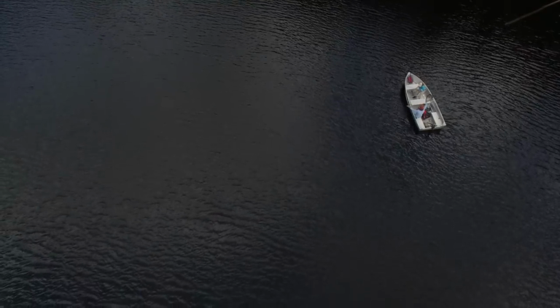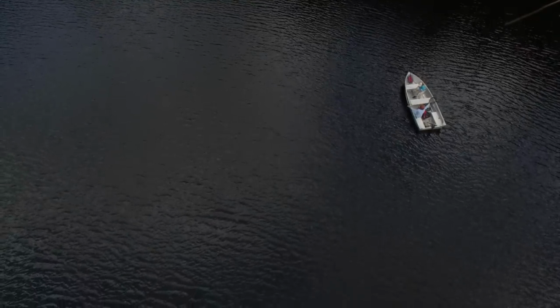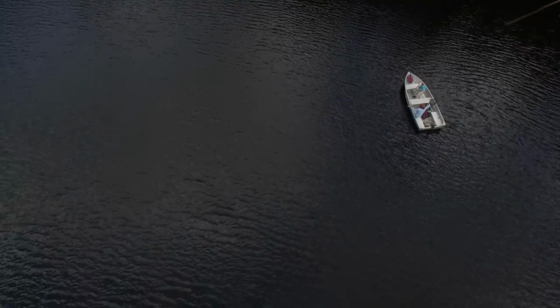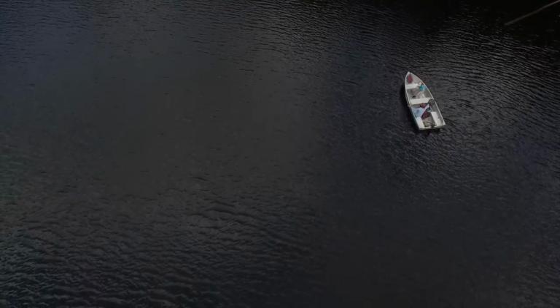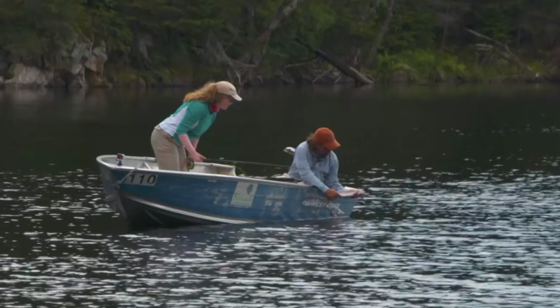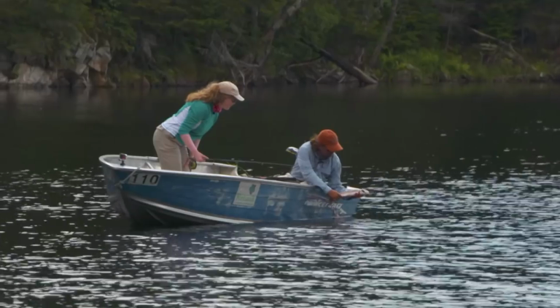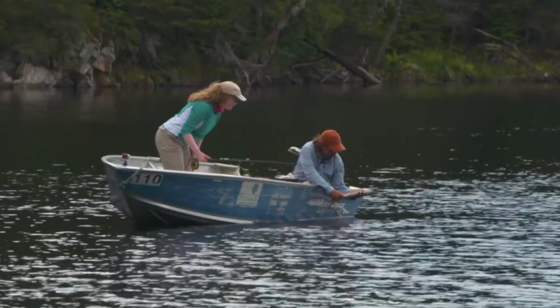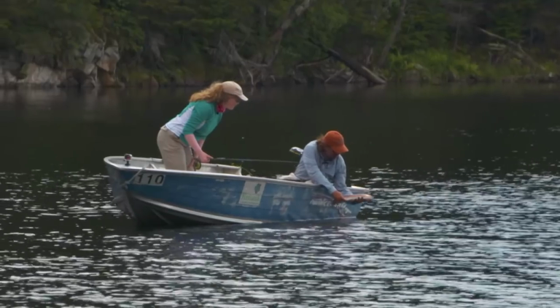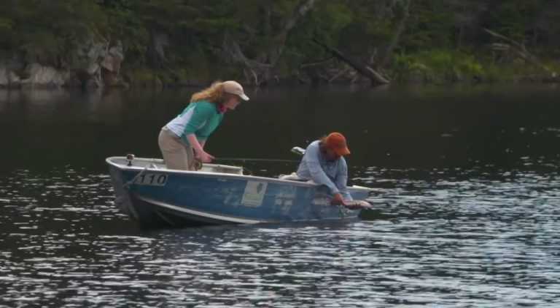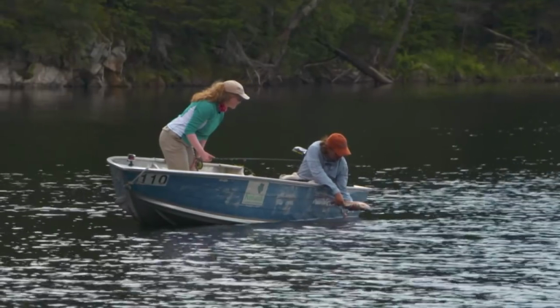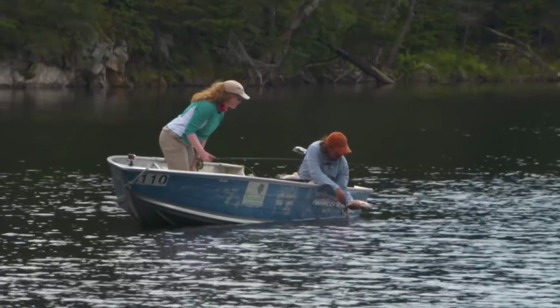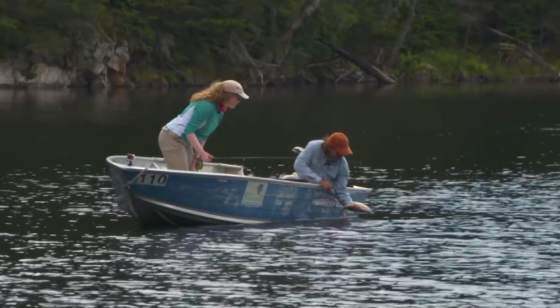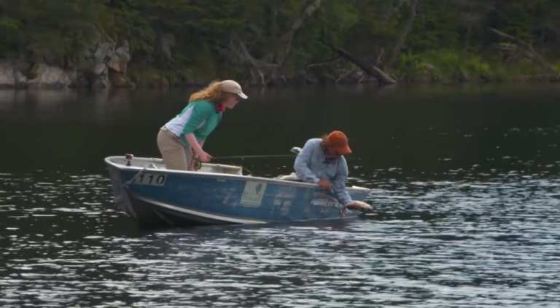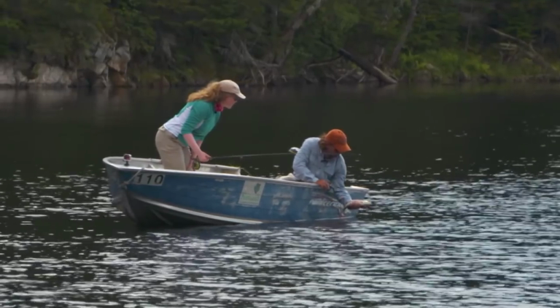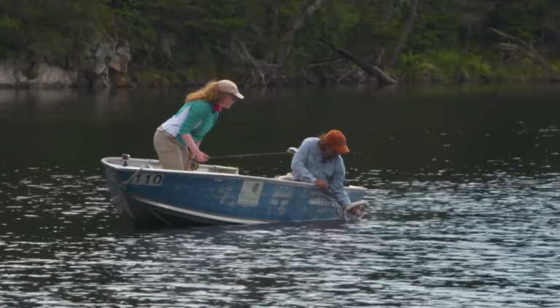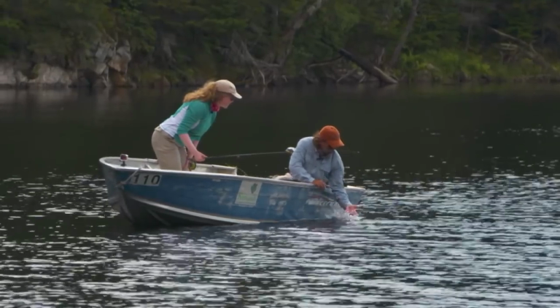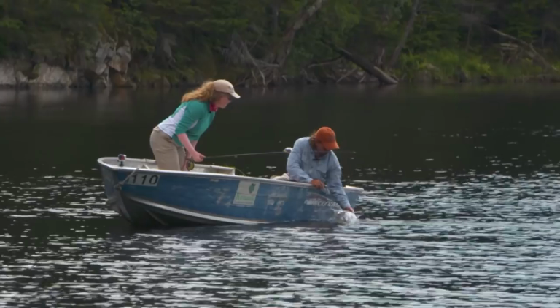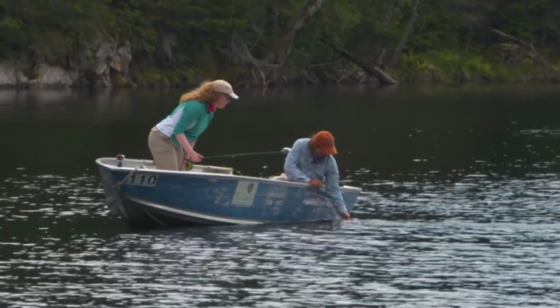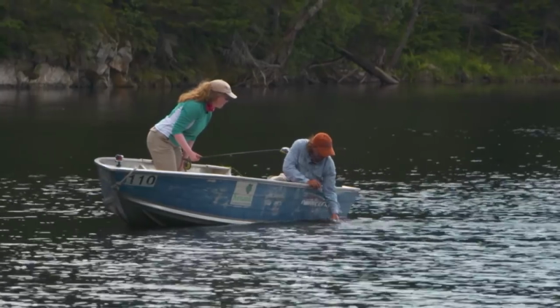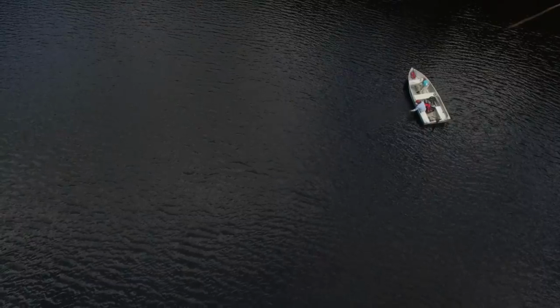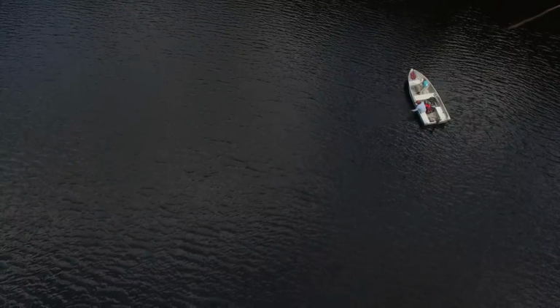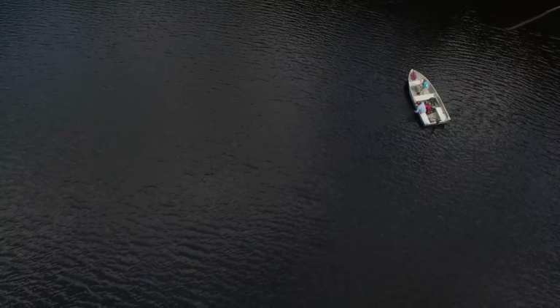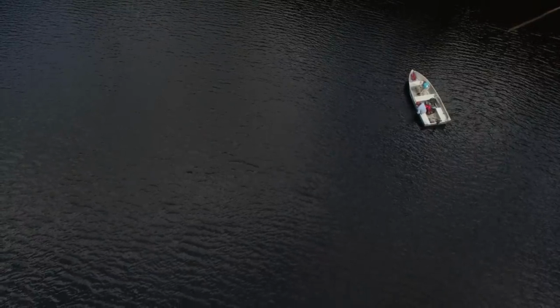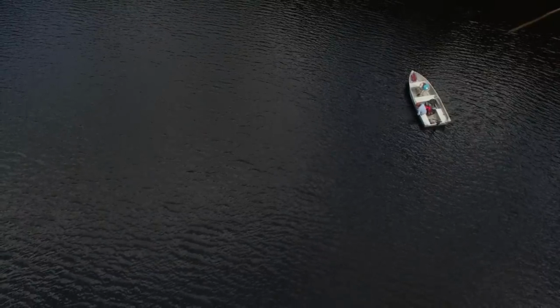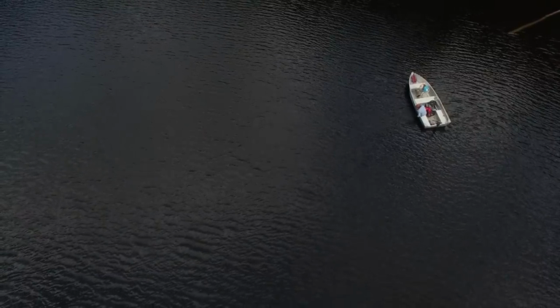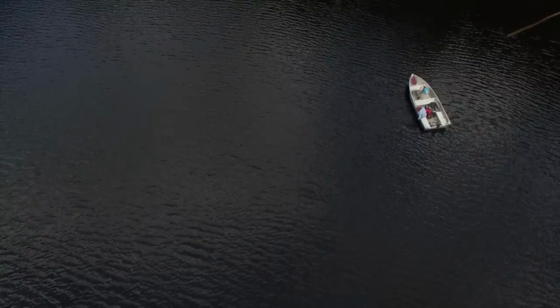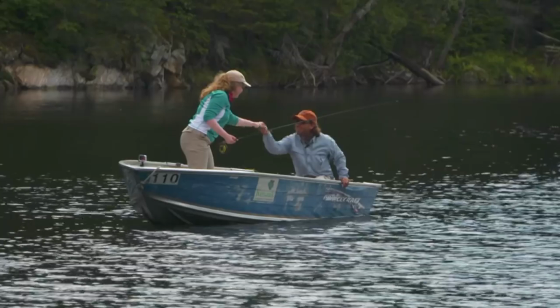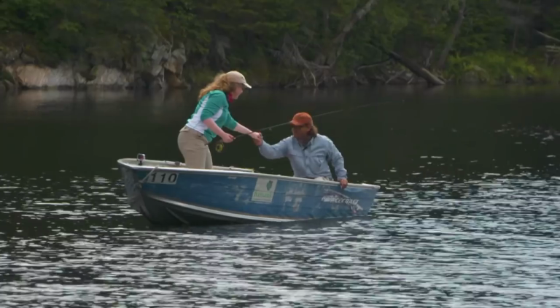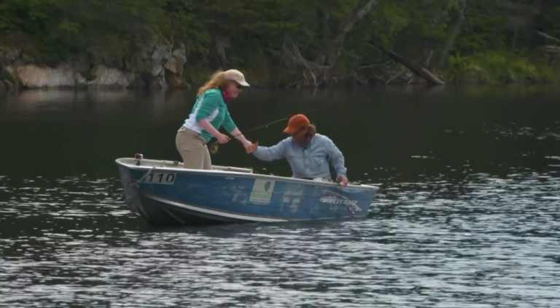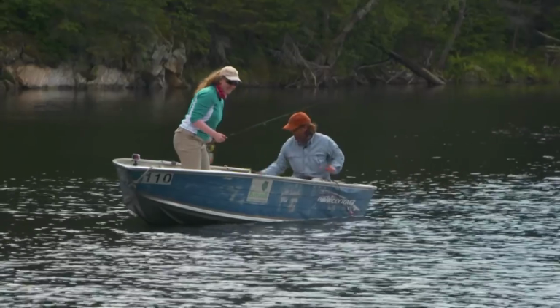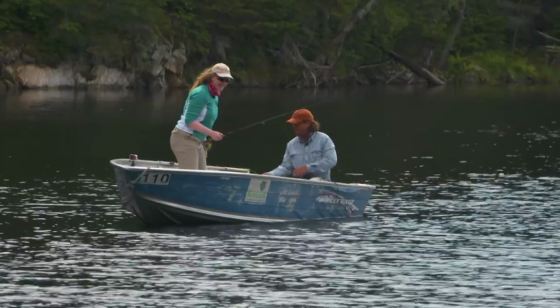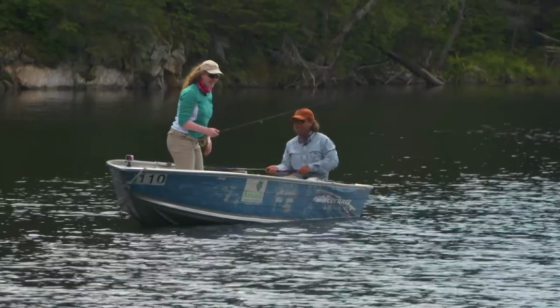Great looking fish — that's a beautiful fish. We just let him go. There you go. Gone. Great job. Thanks, that's great.